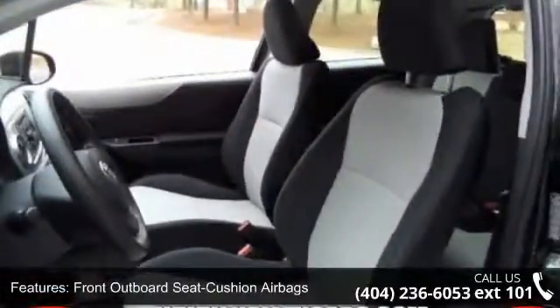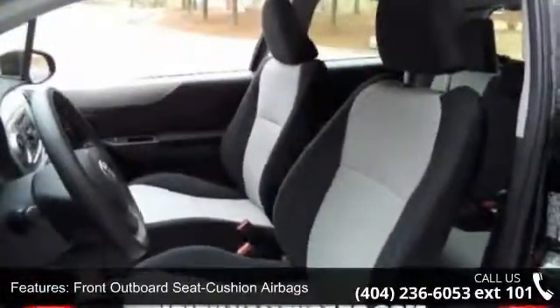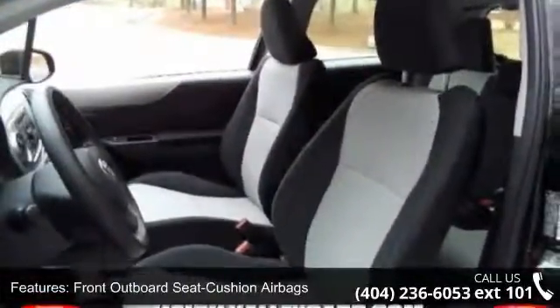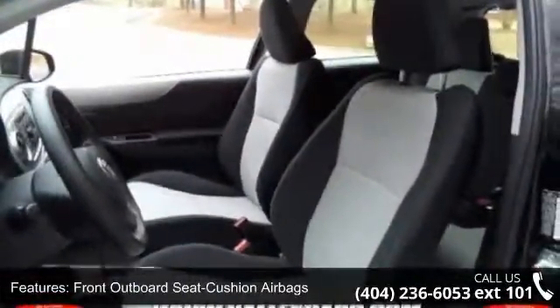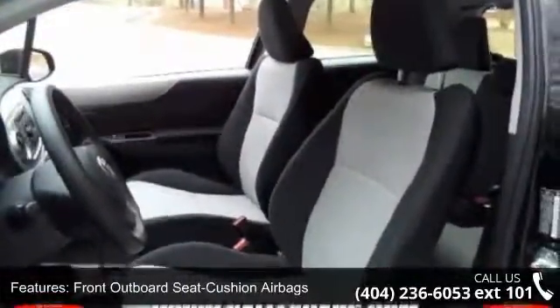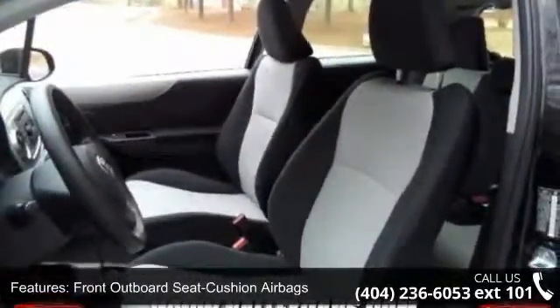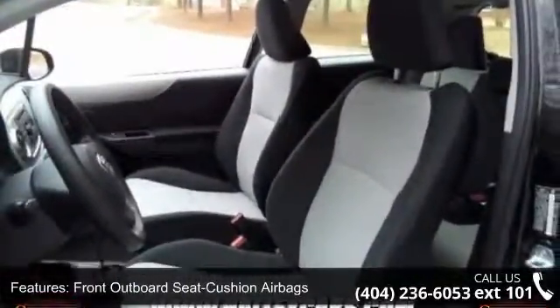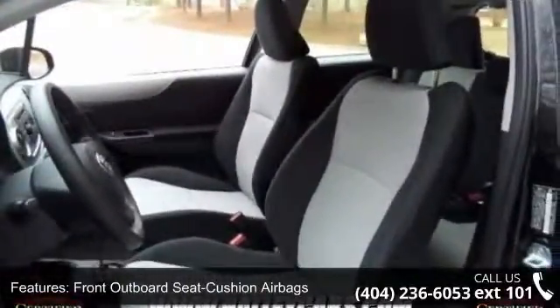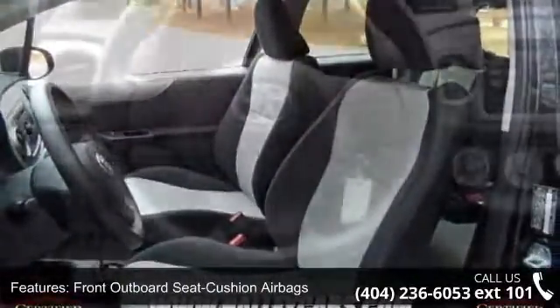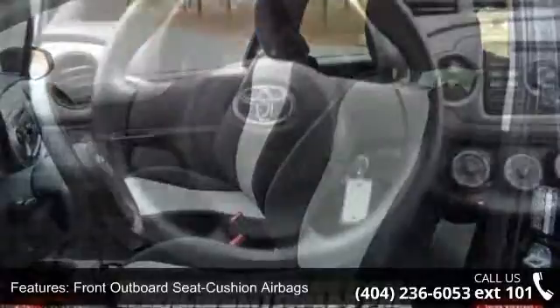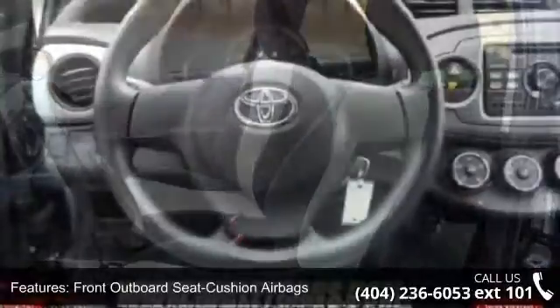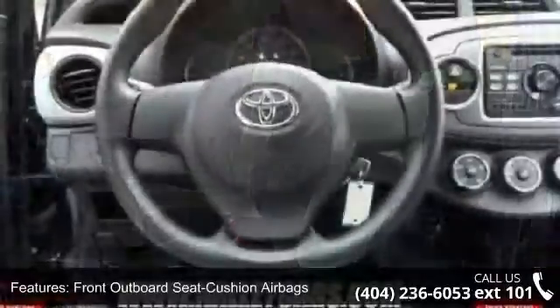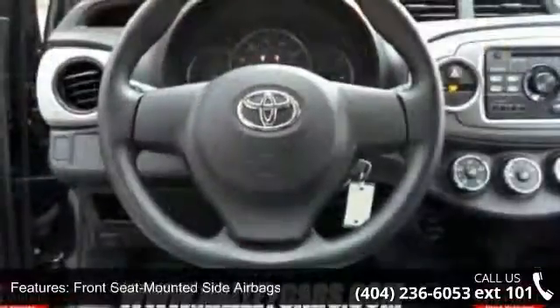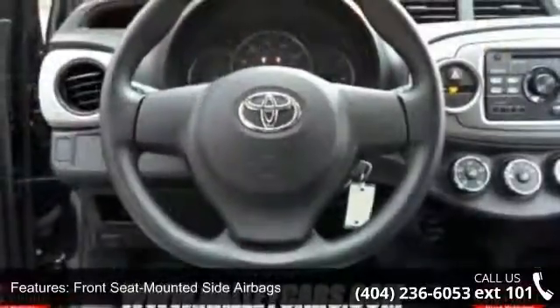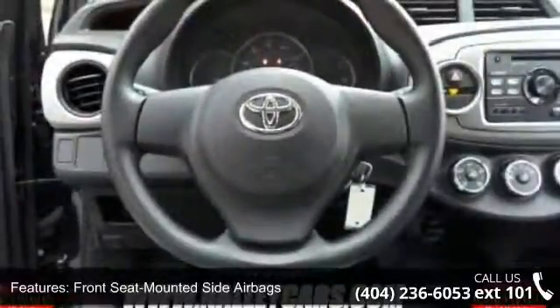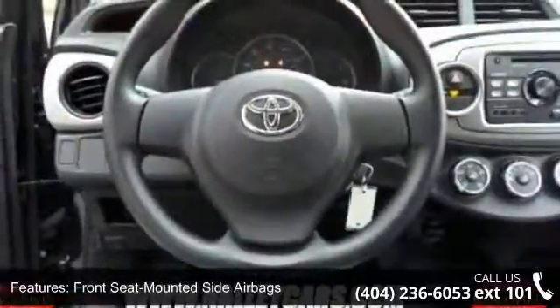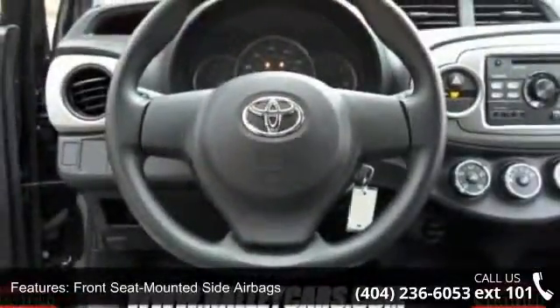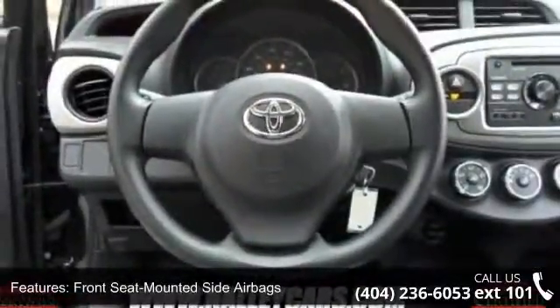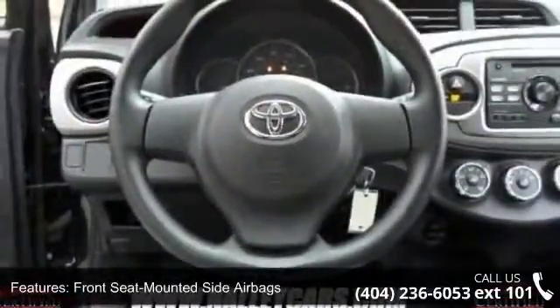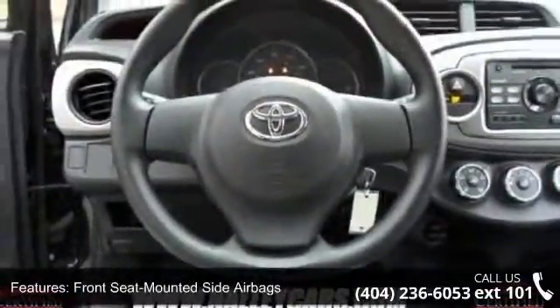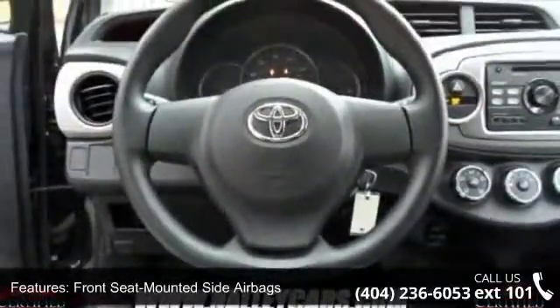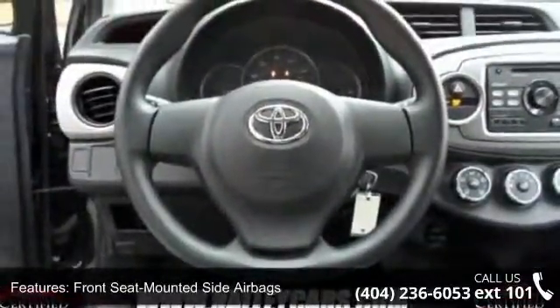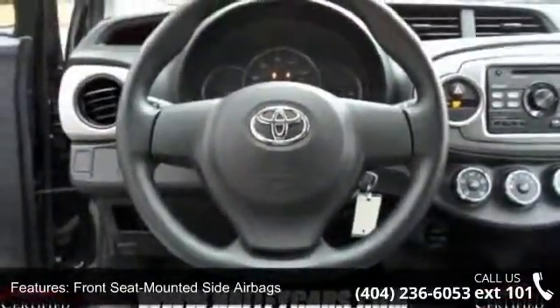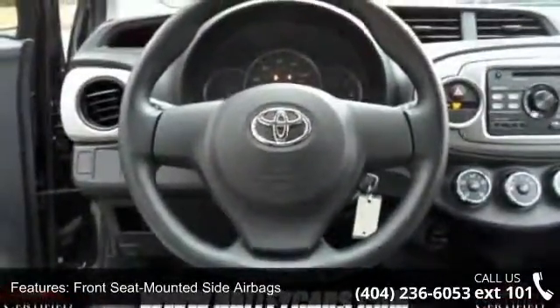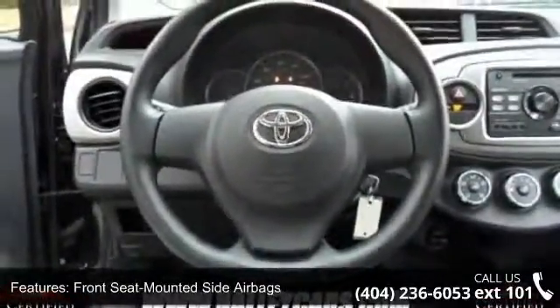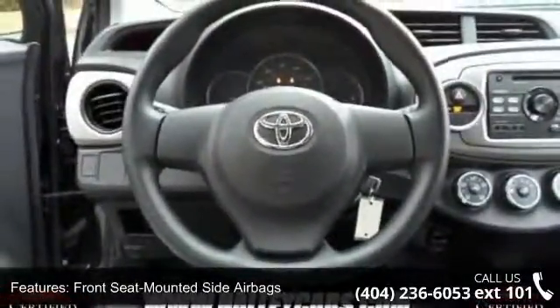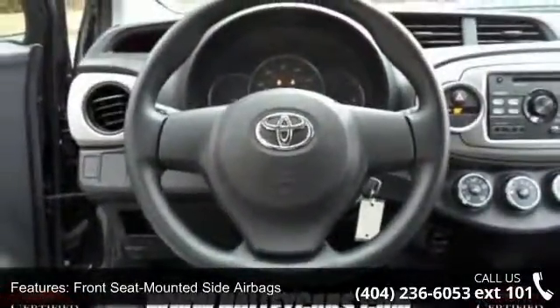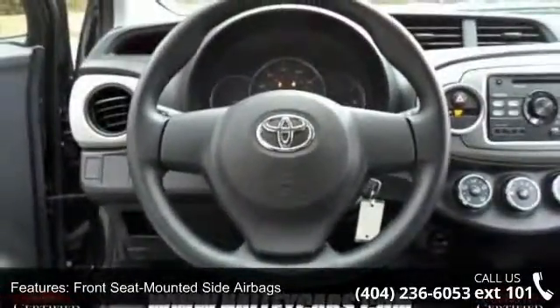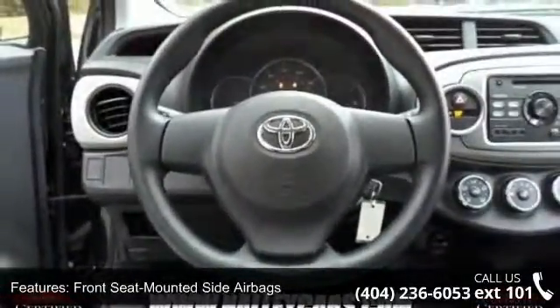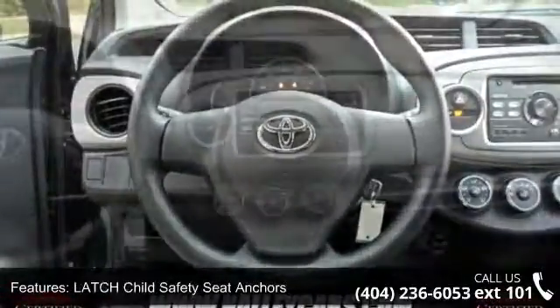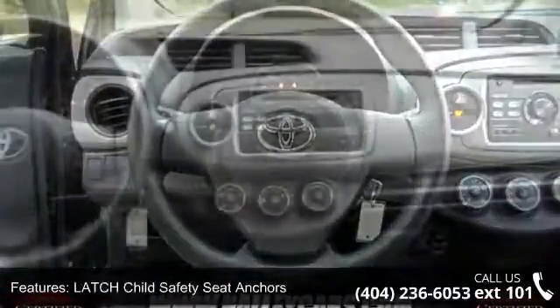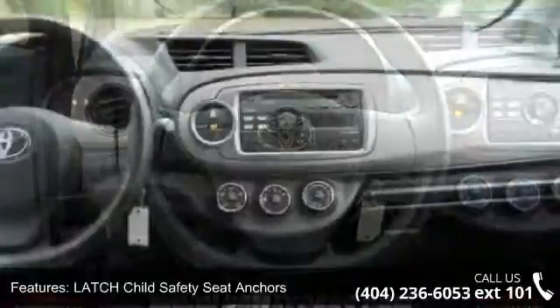and rear window defroster. Low mileage is an important factor in your purchase and this vehicle delivers a low odometer reading.